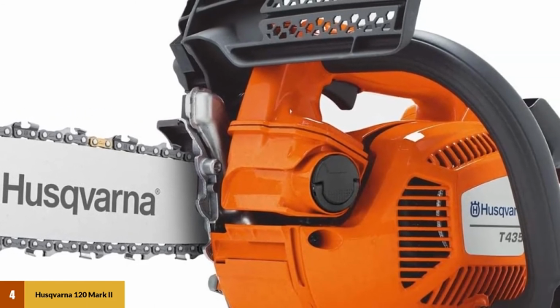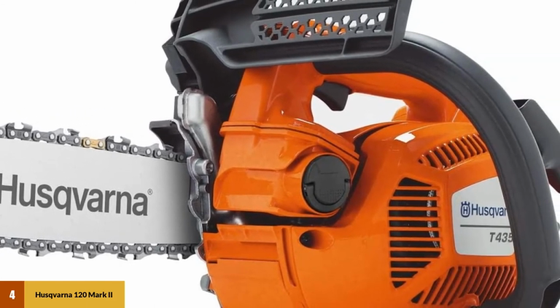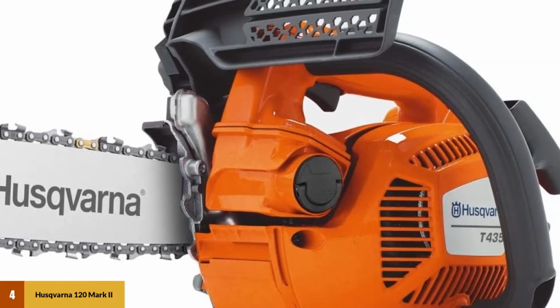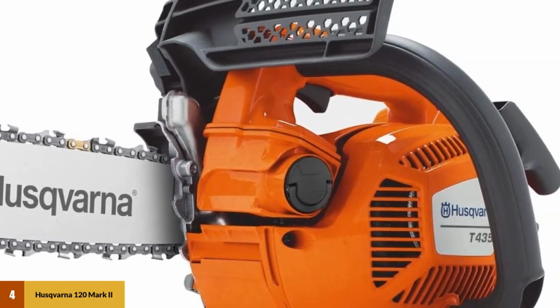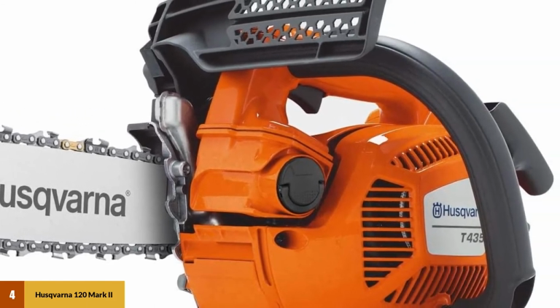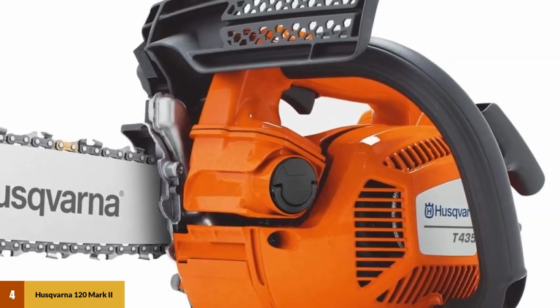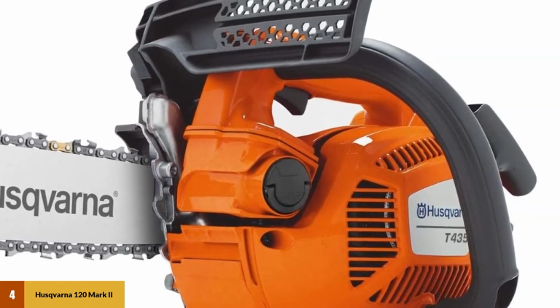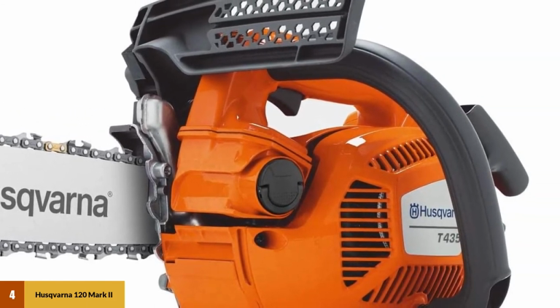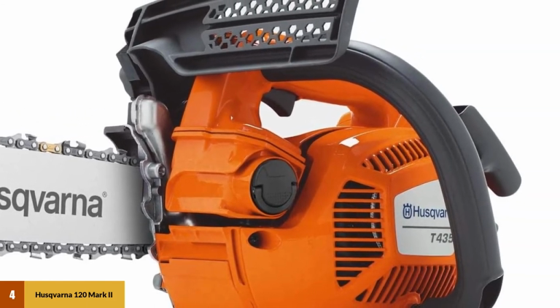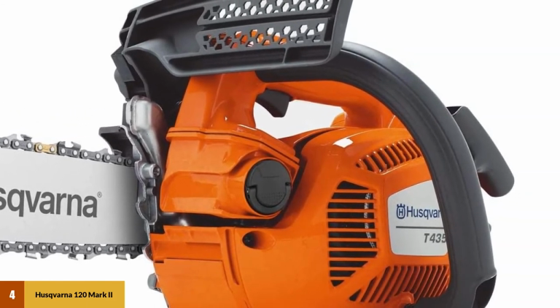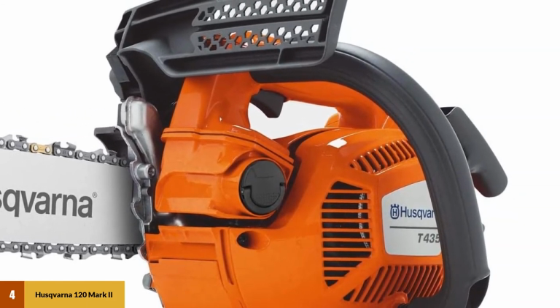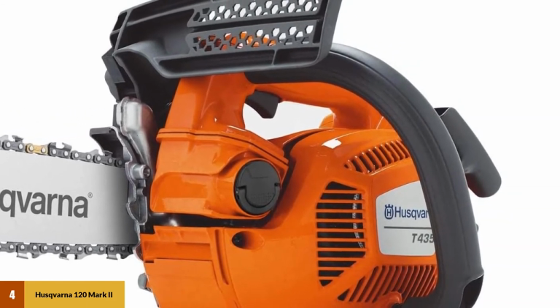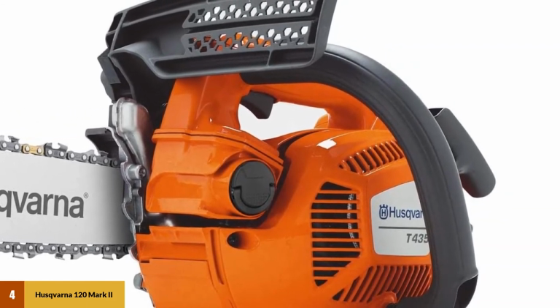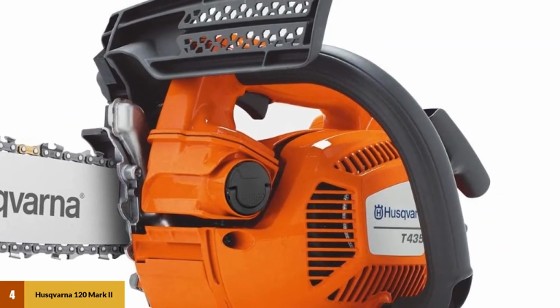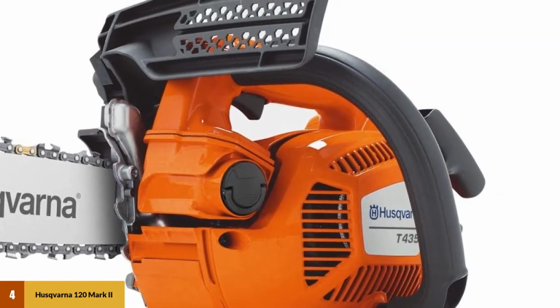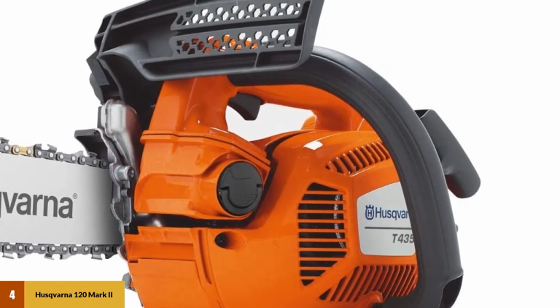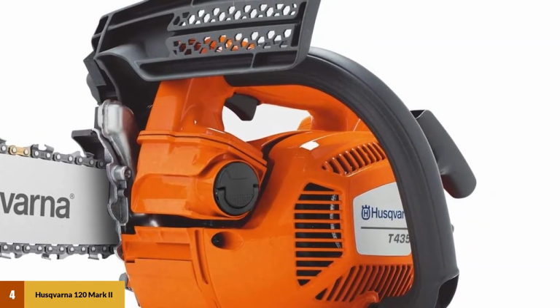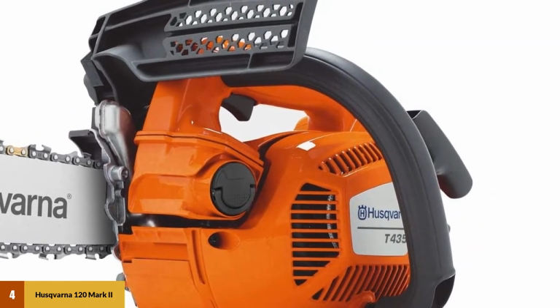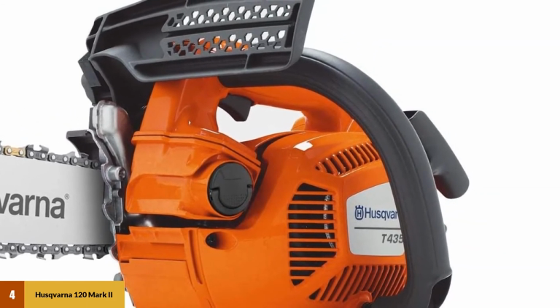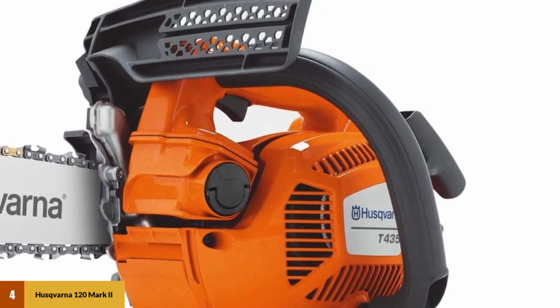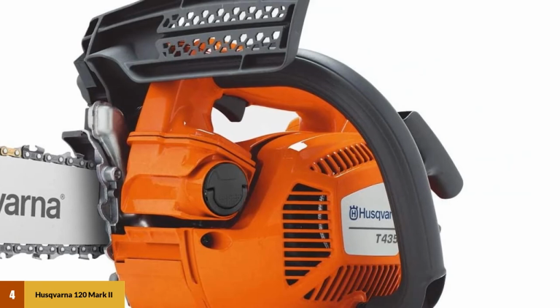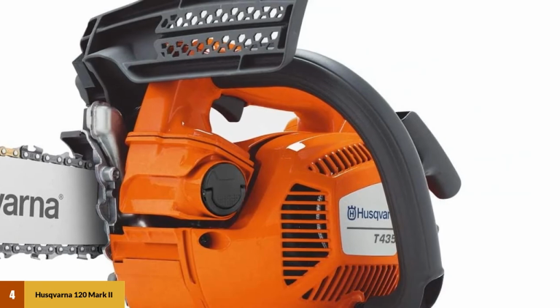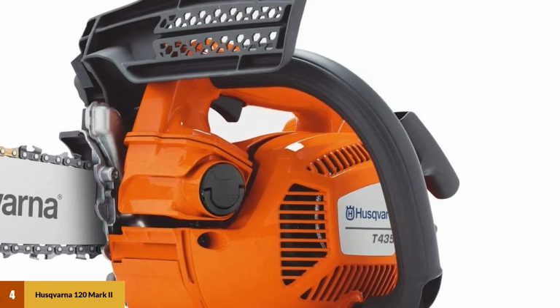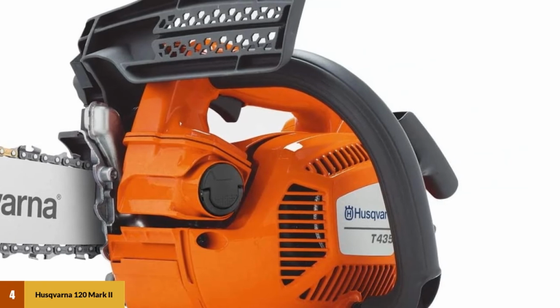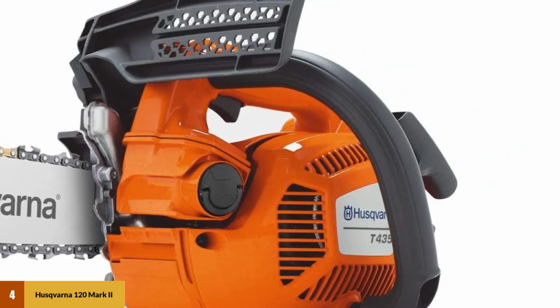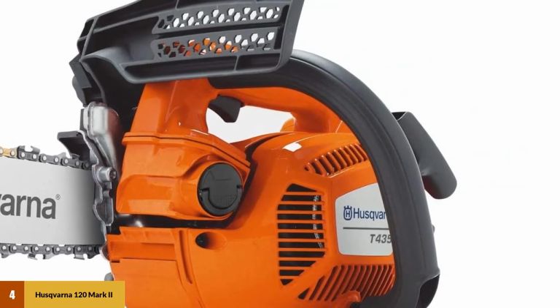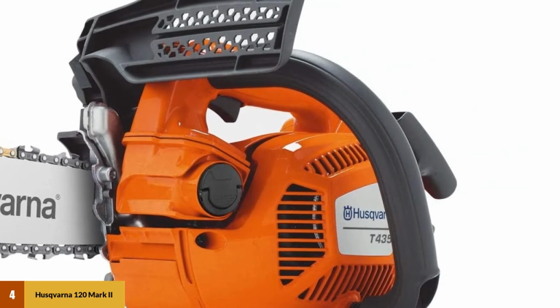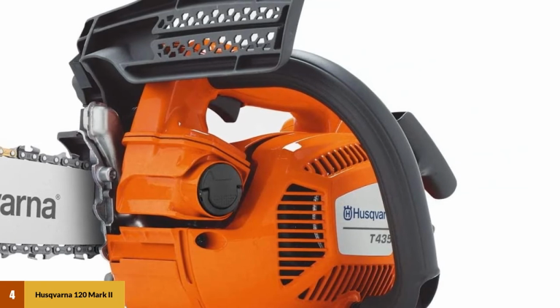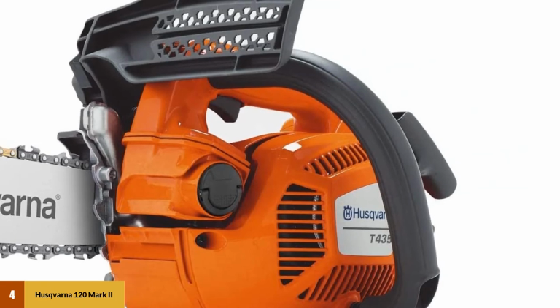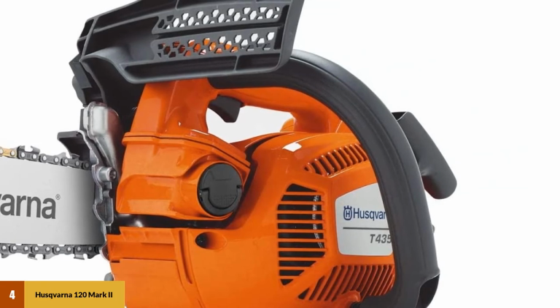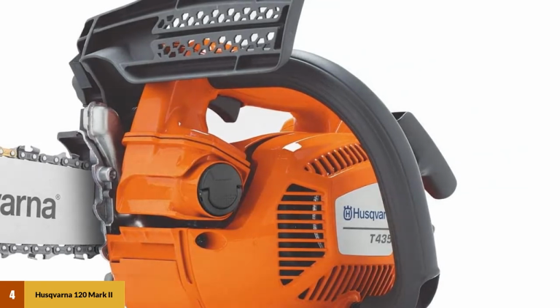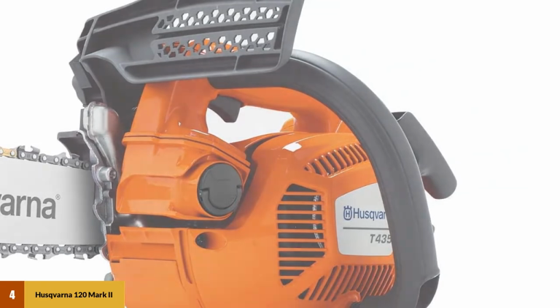The saw is not CARB compliant, so those in California may need an alternative to this particular model.